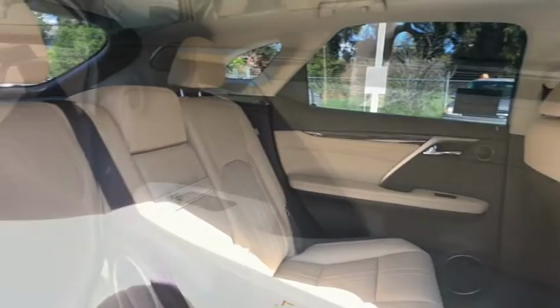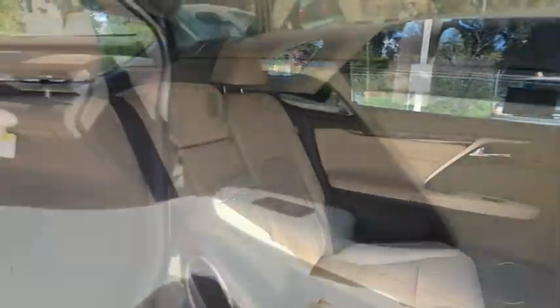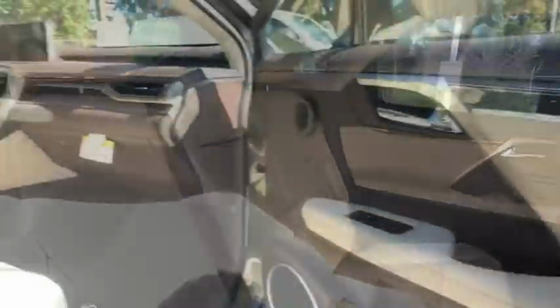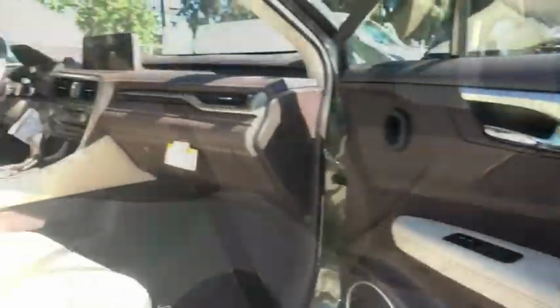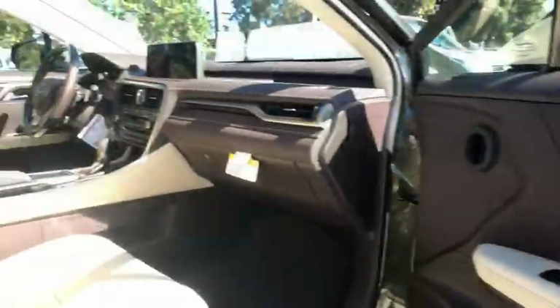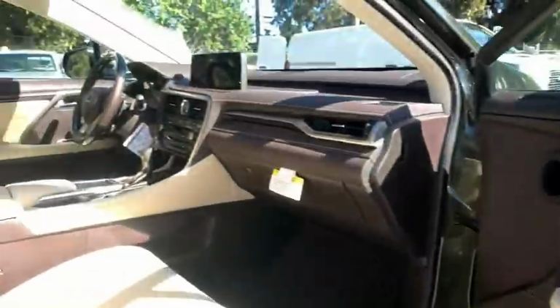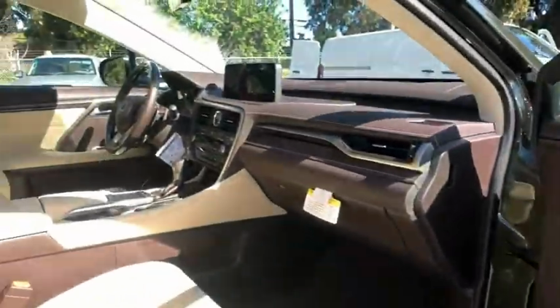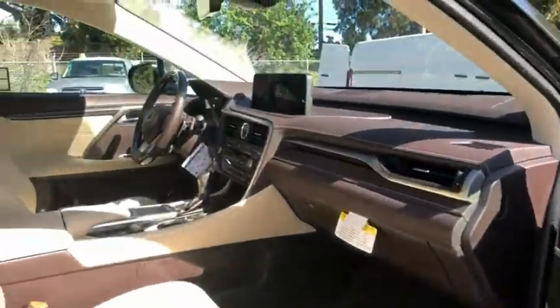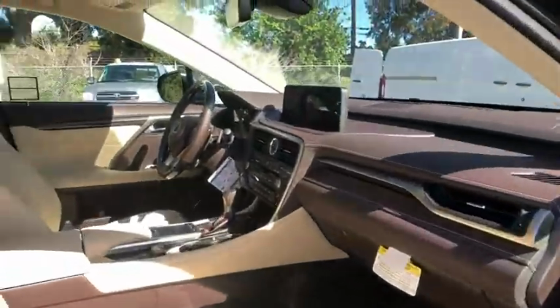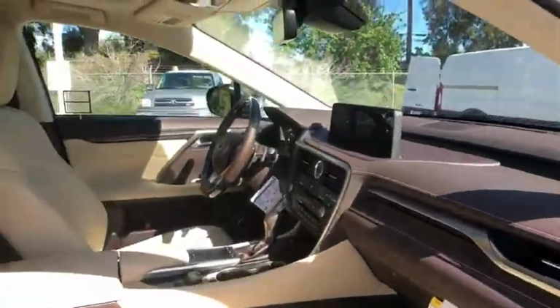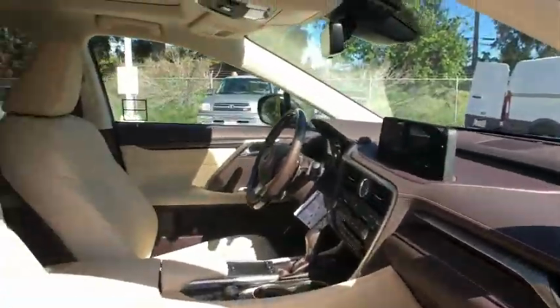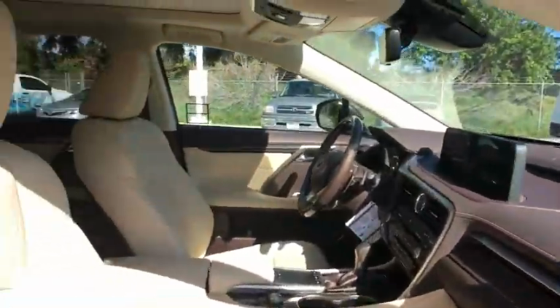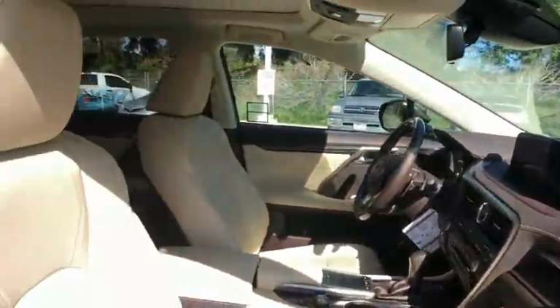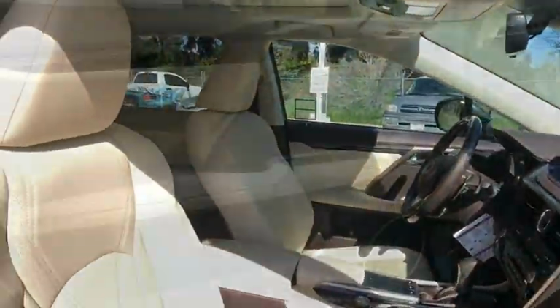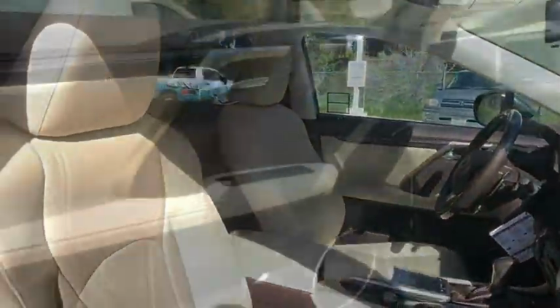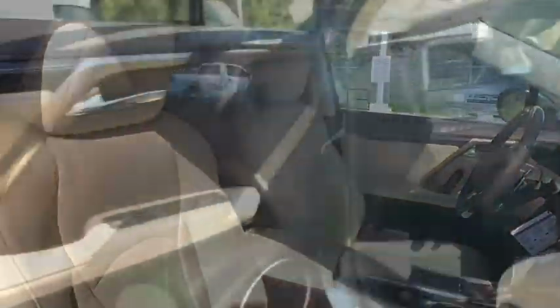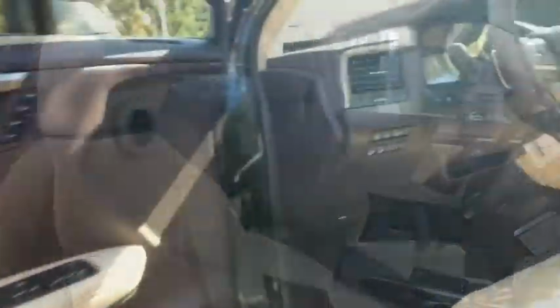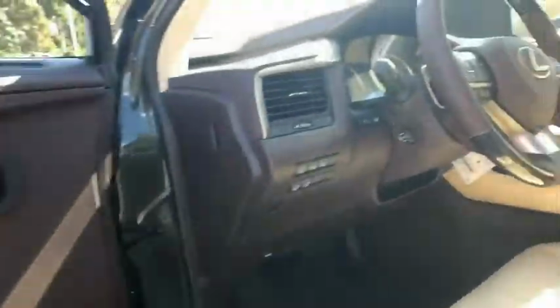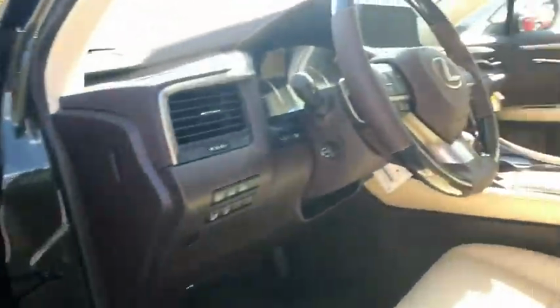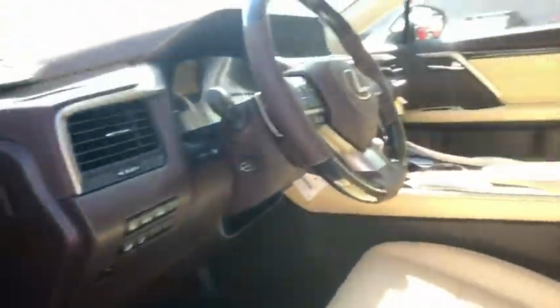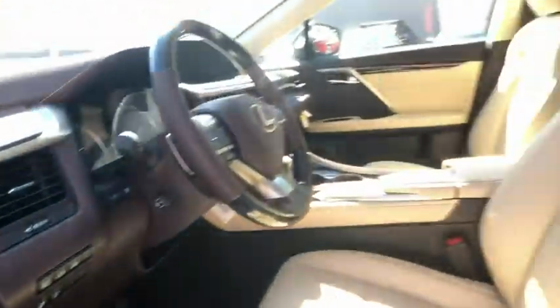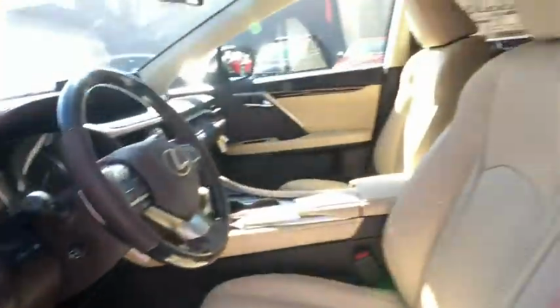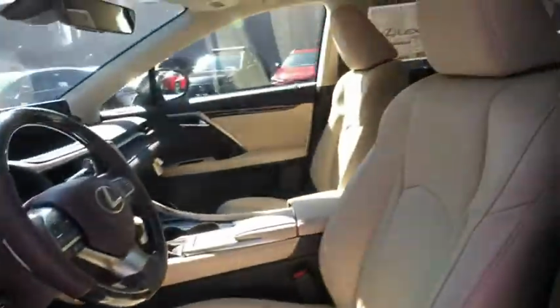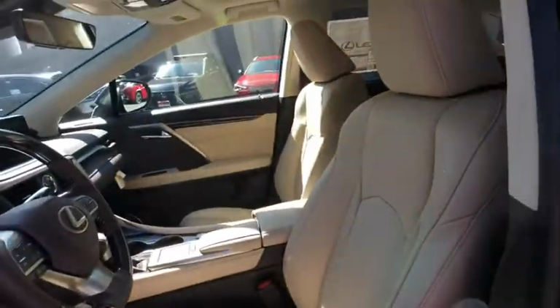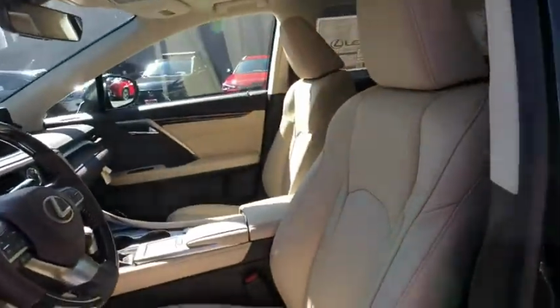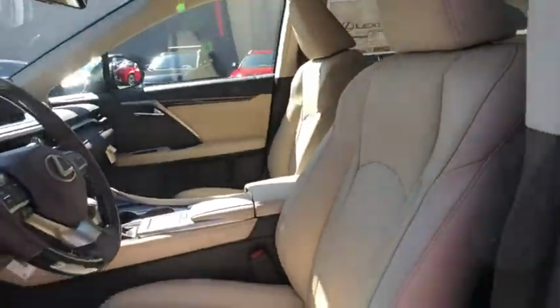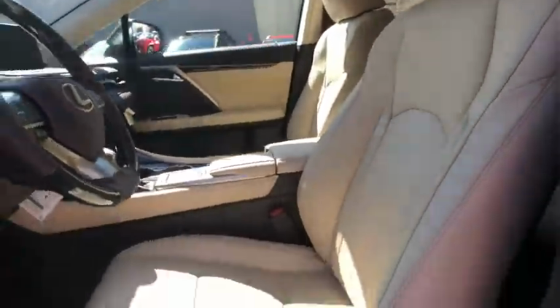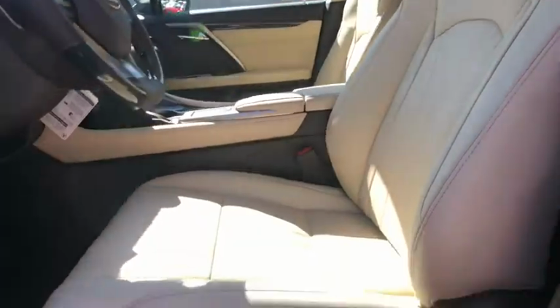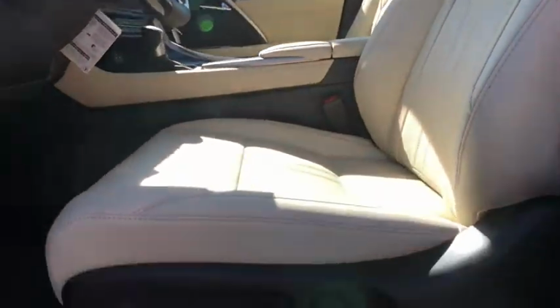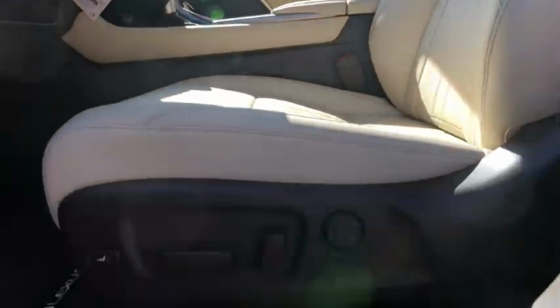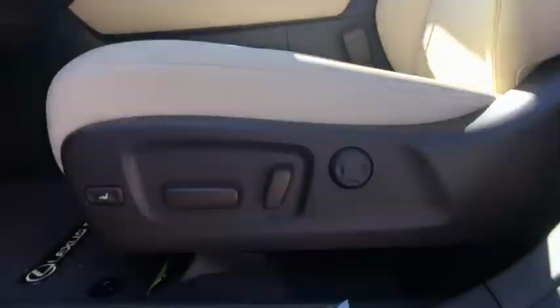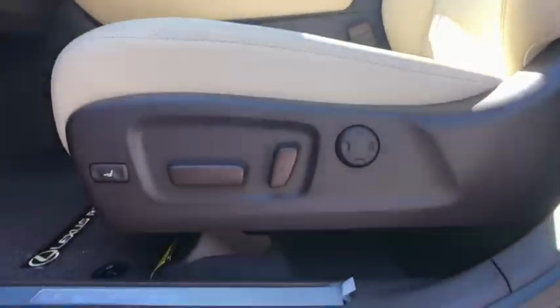Rear window defroster, power windows, security system, remote keyless entry, tachometer, panic alarm.